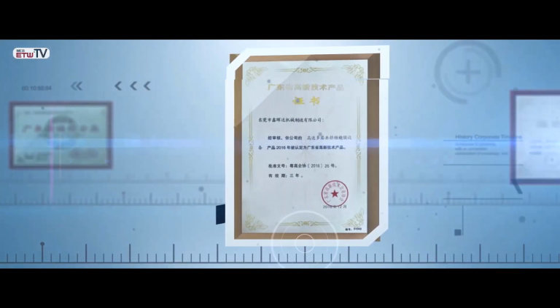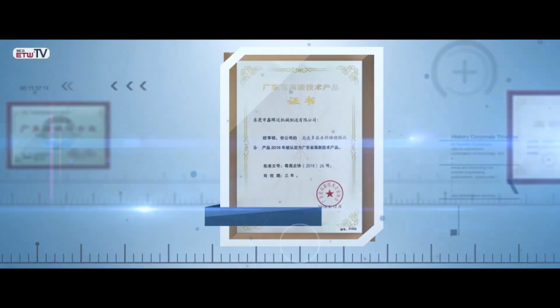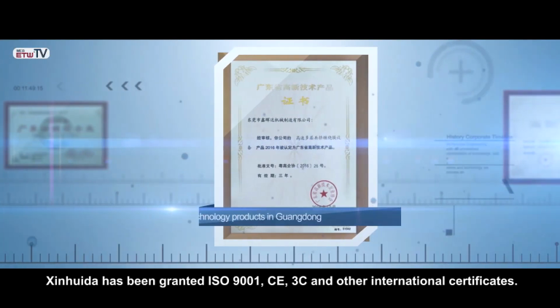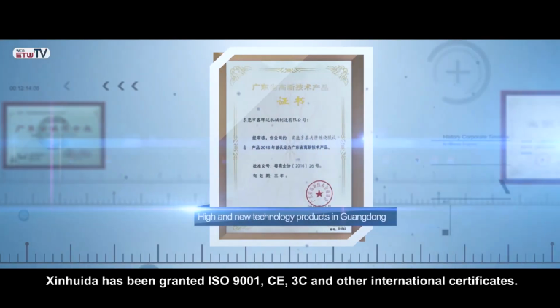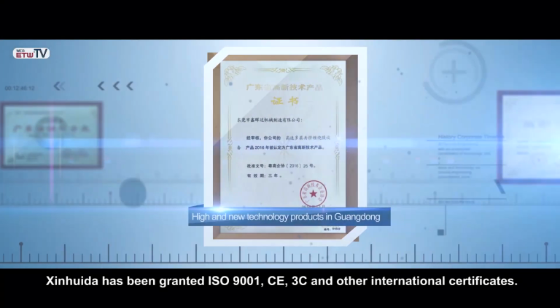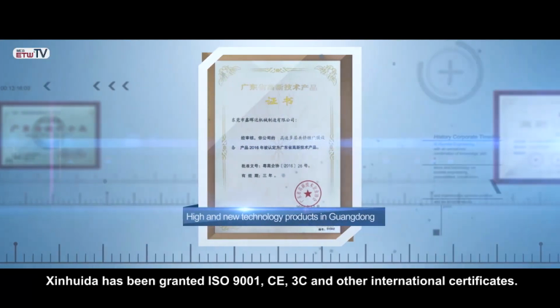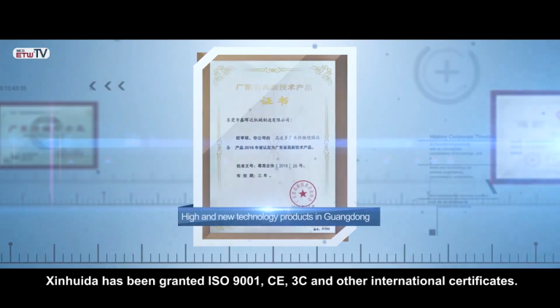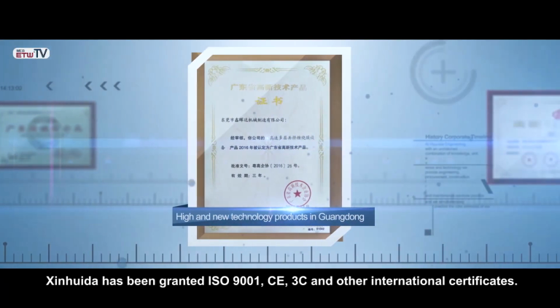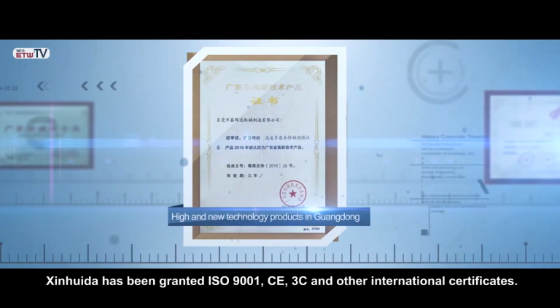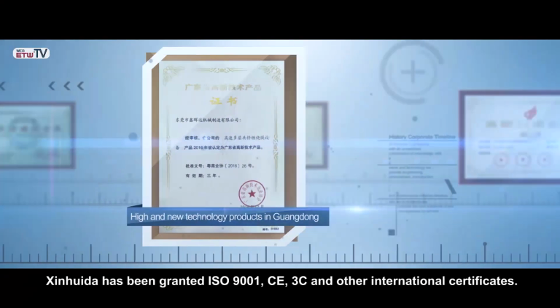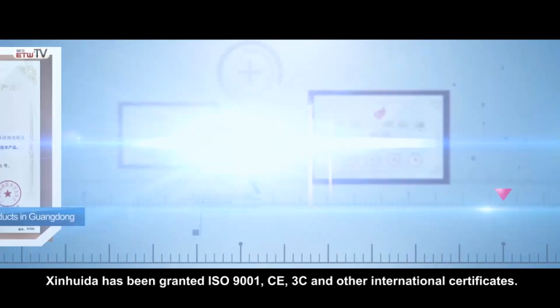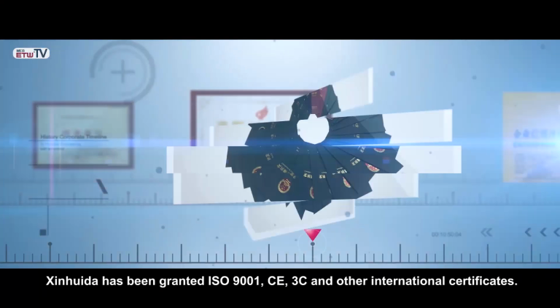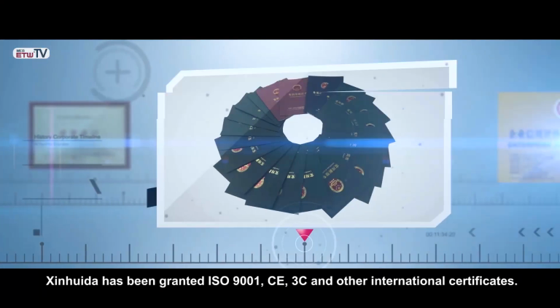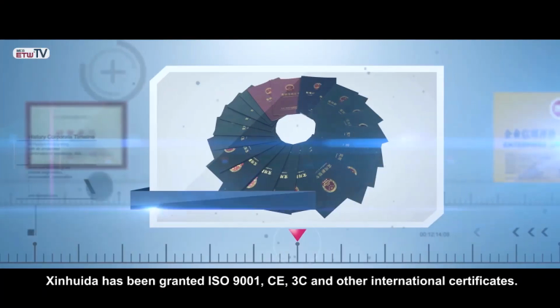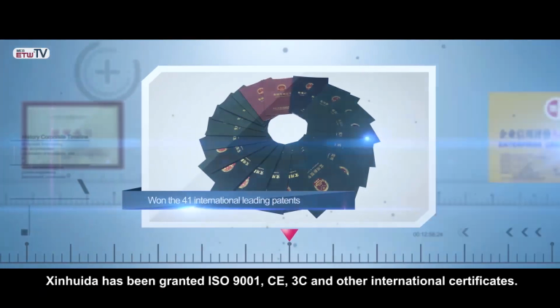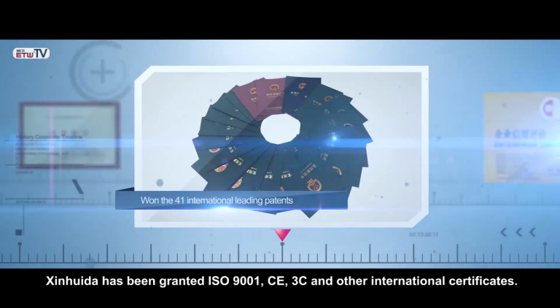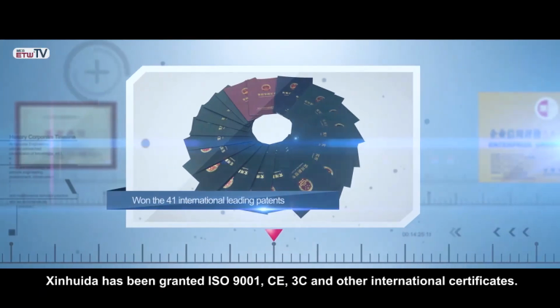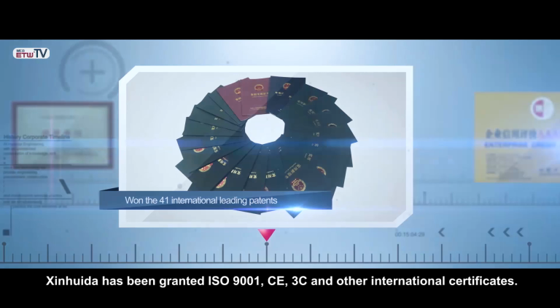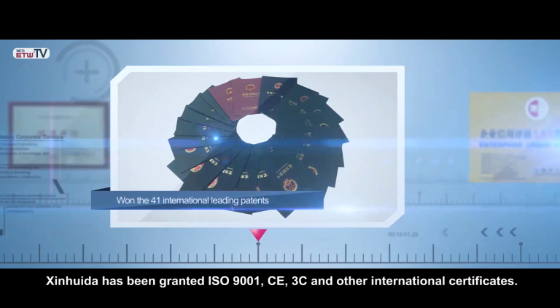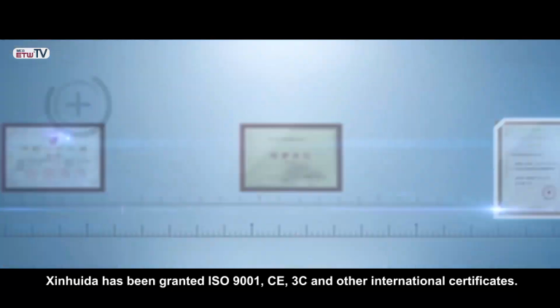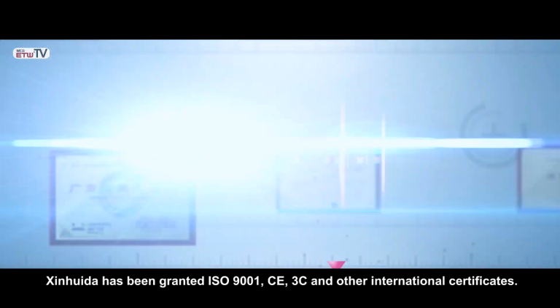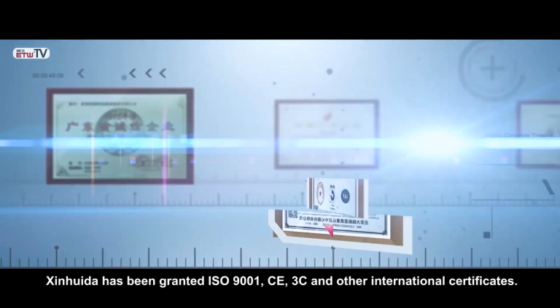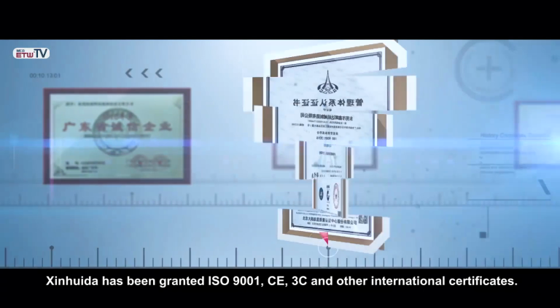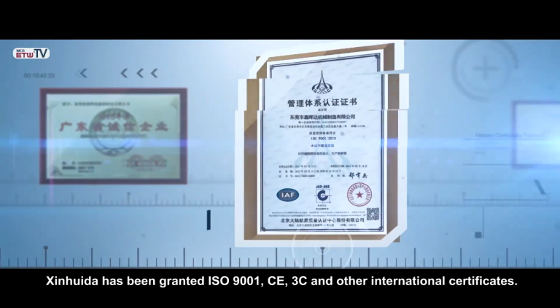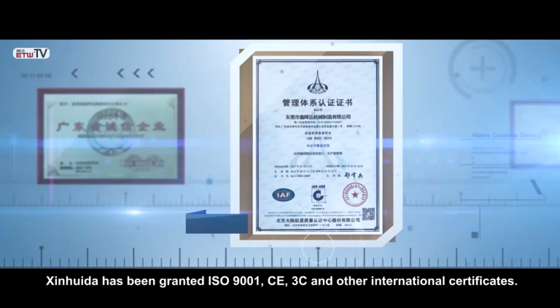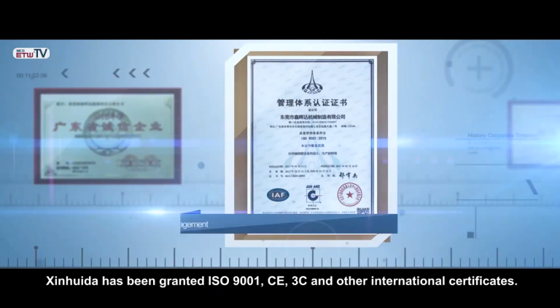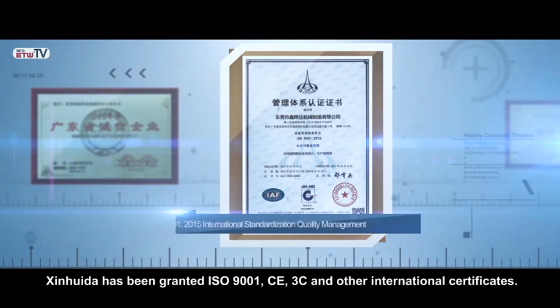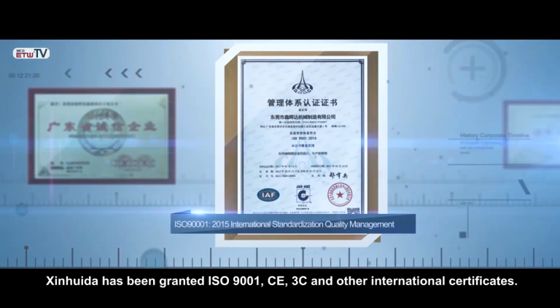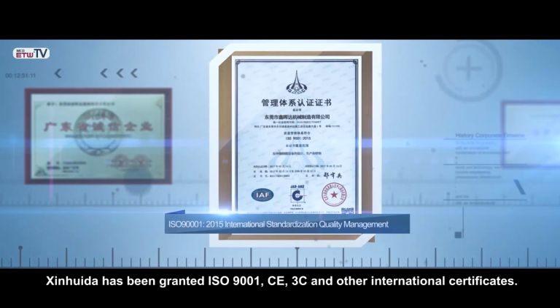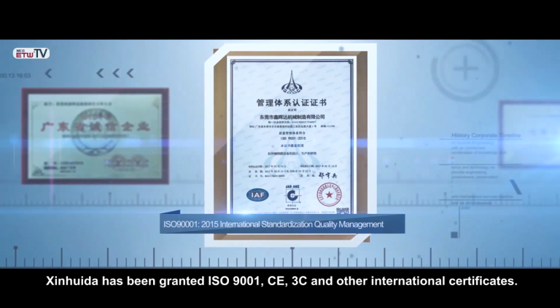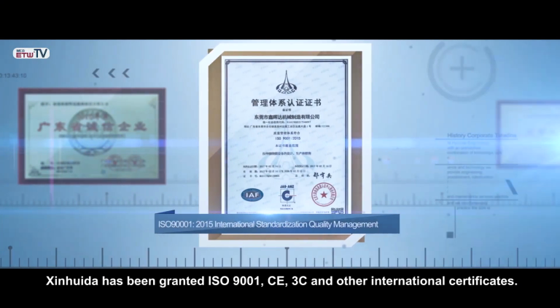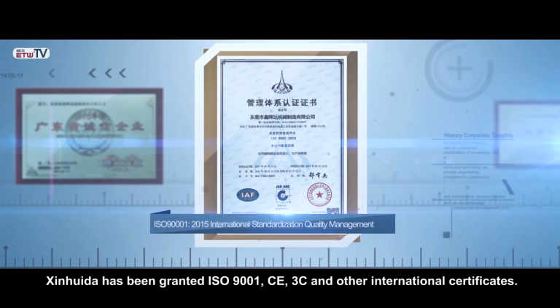Jin Quida has been granted ISO 9001, CE, 3C, and other international certificates.